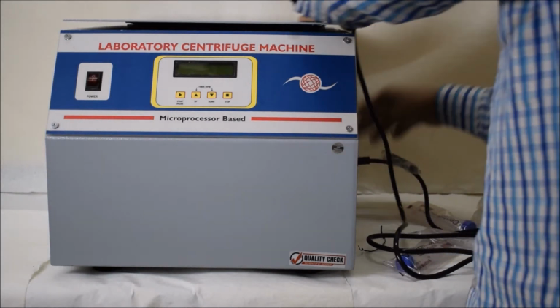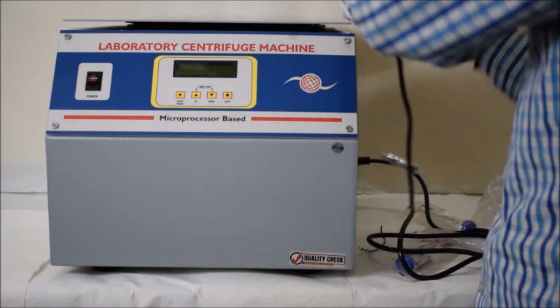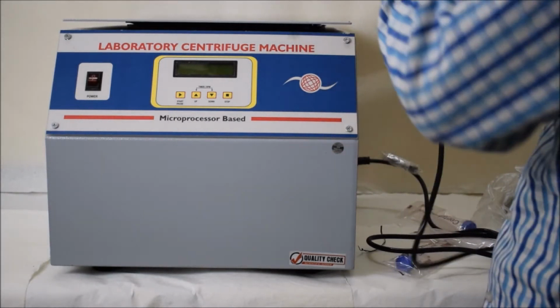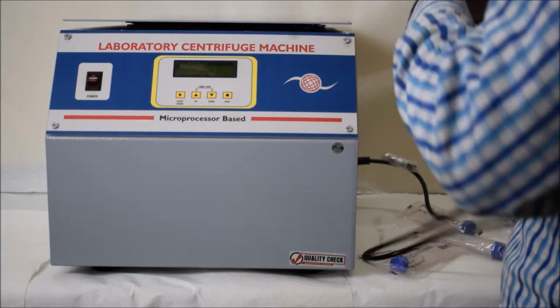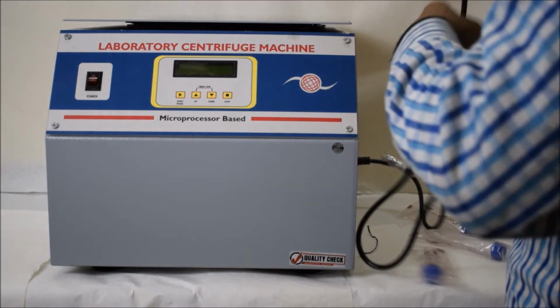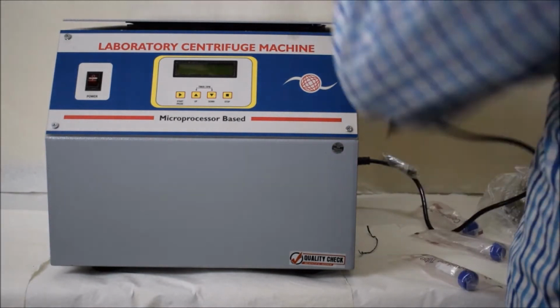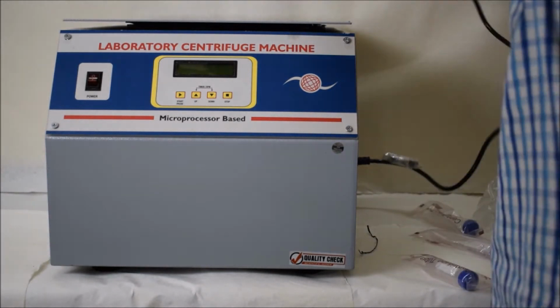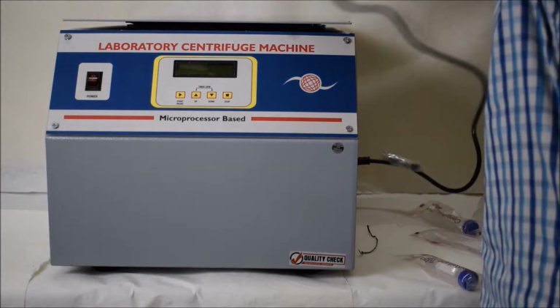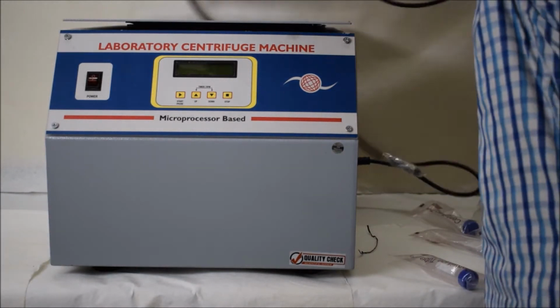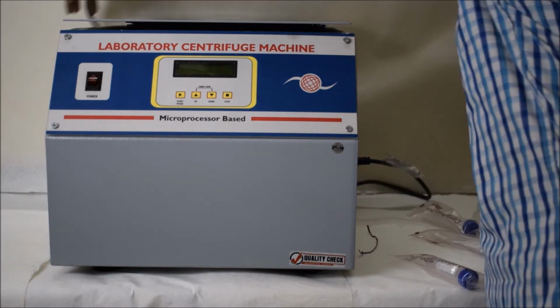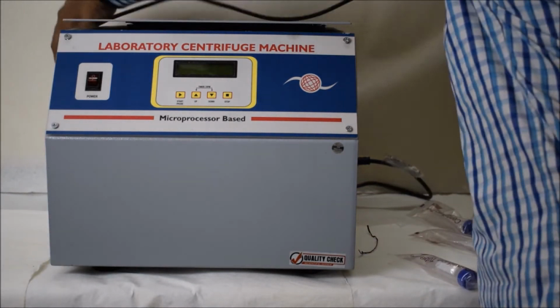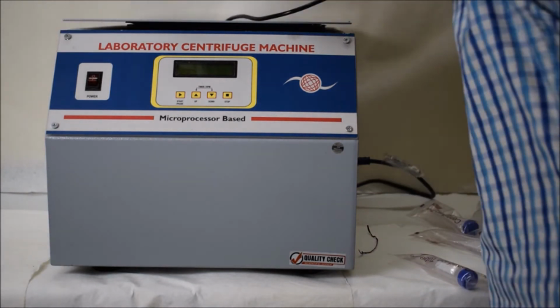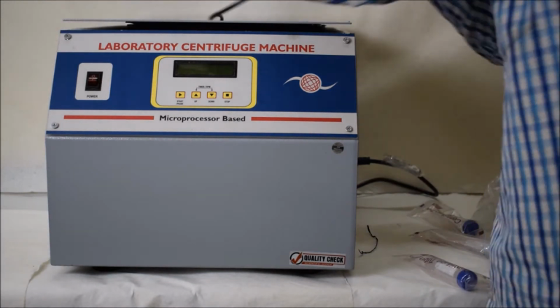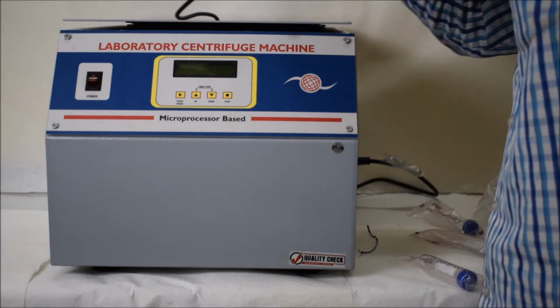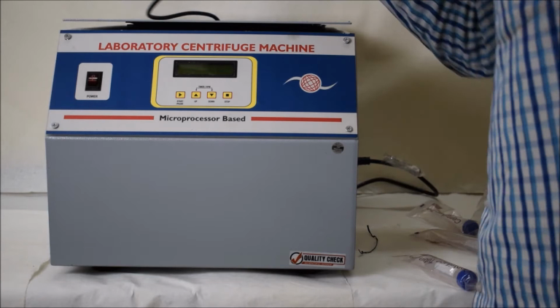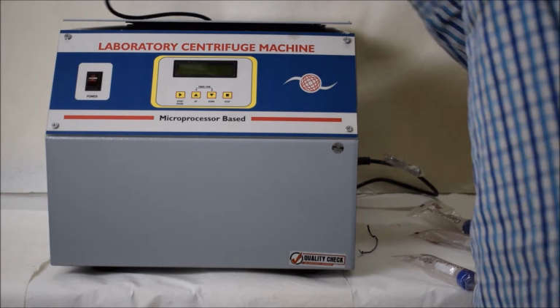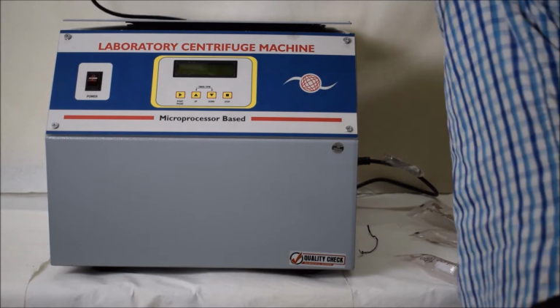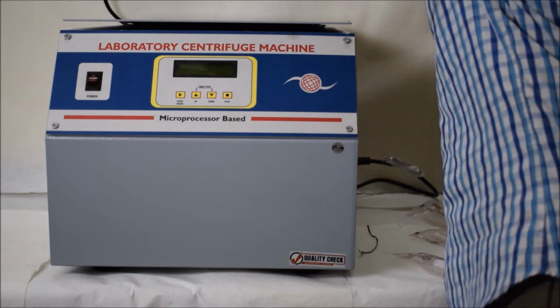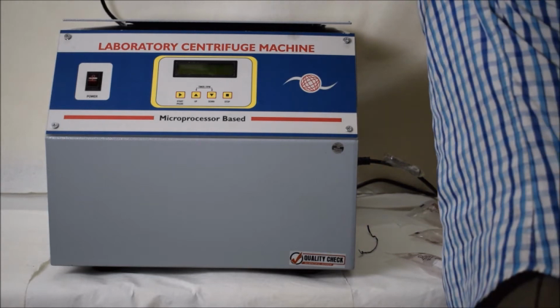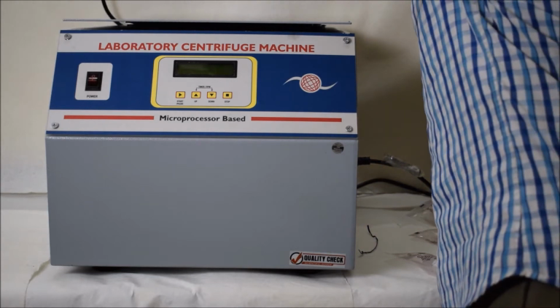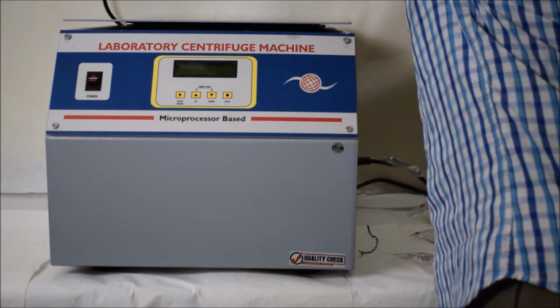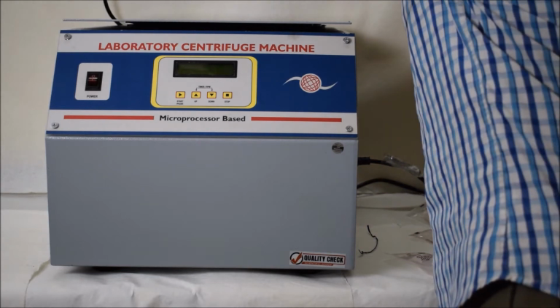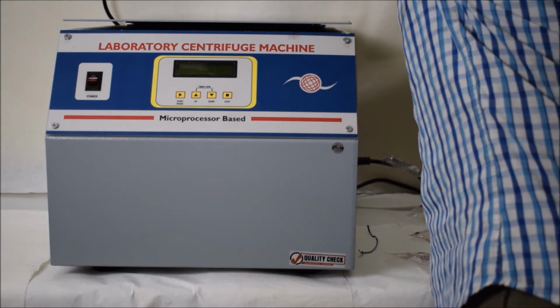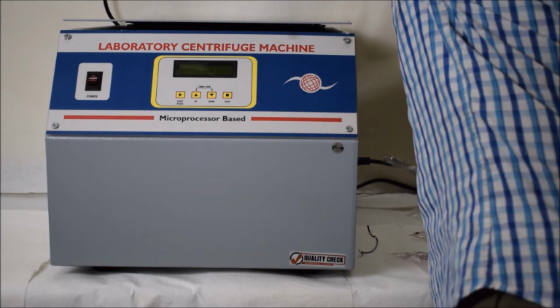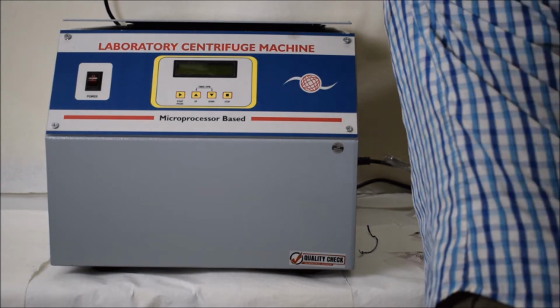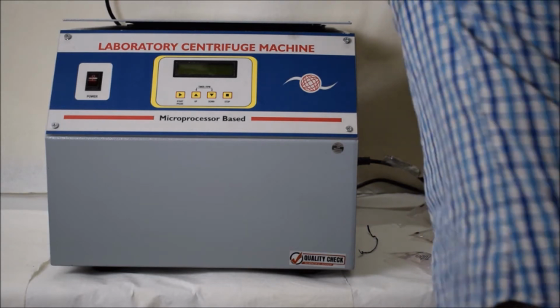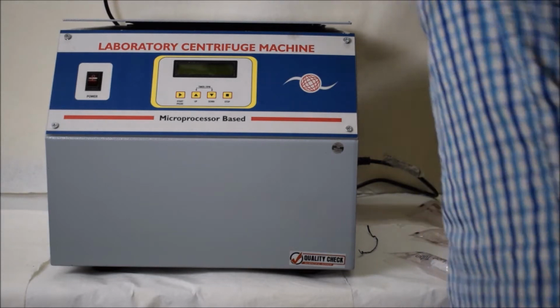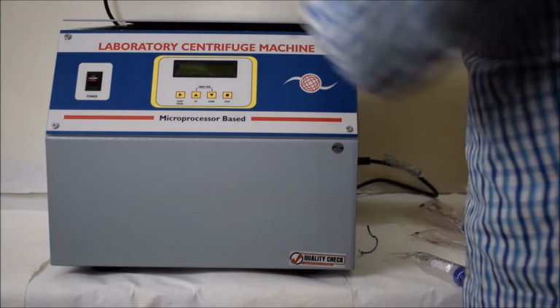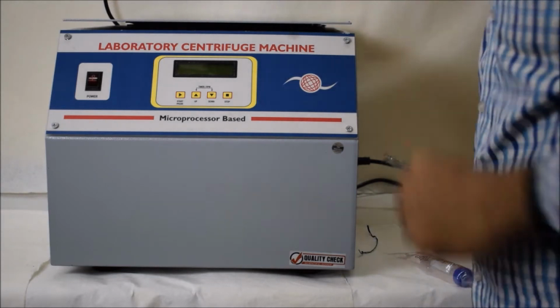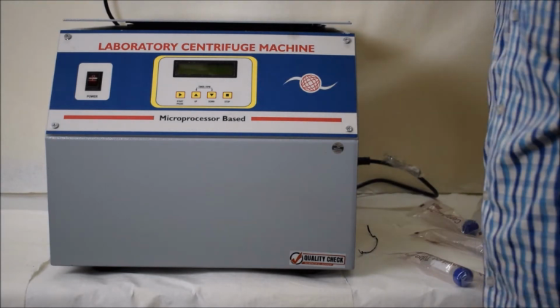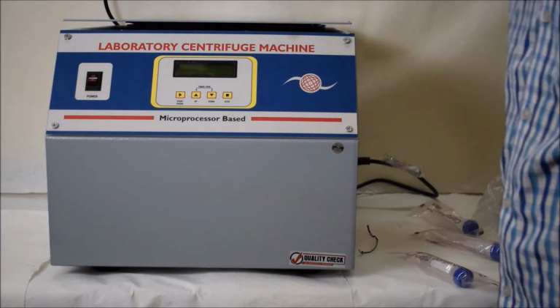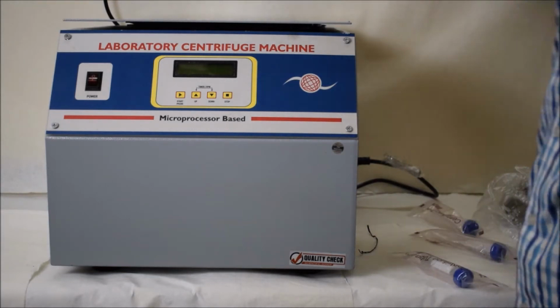Always keep in mind that when you are plugging the device, the power button on the machine should be switched off.